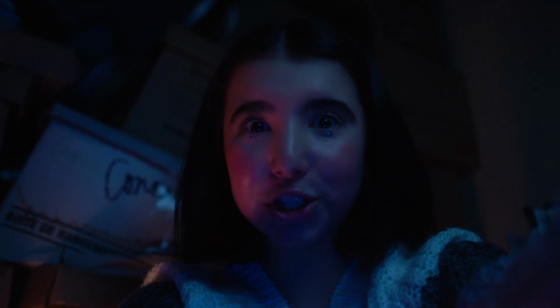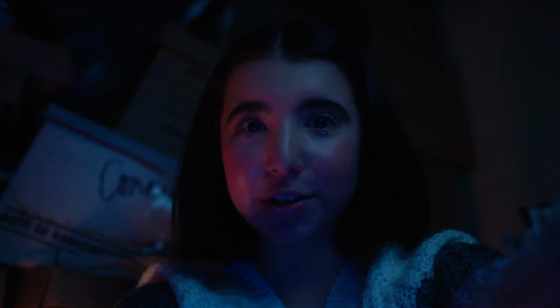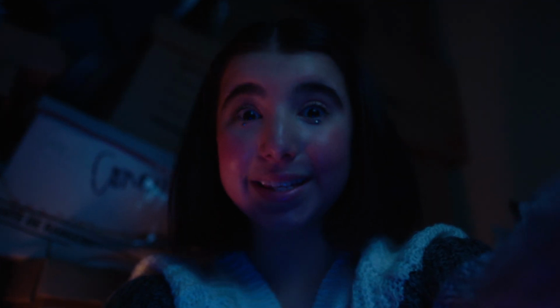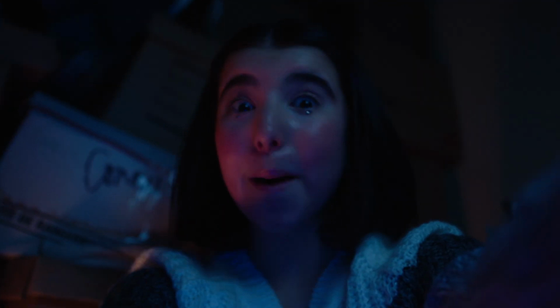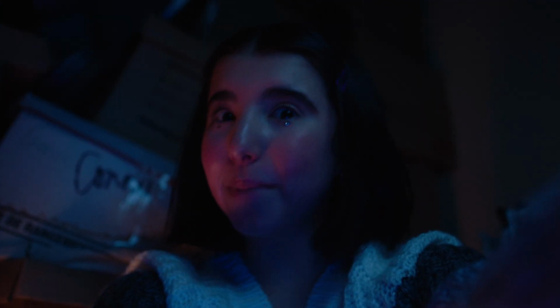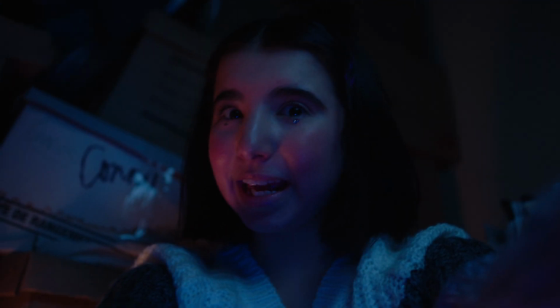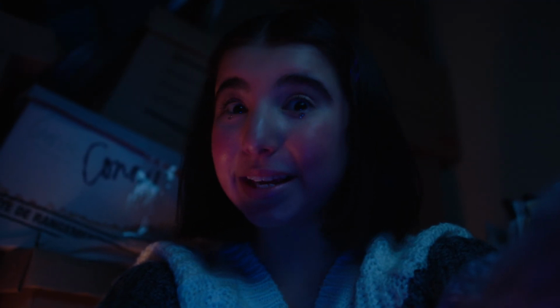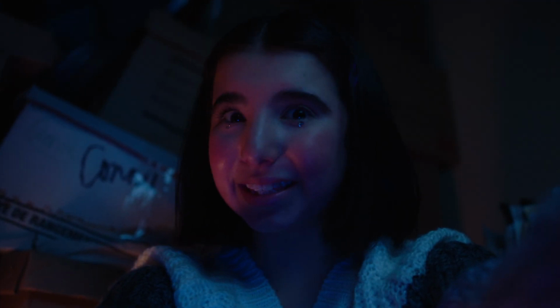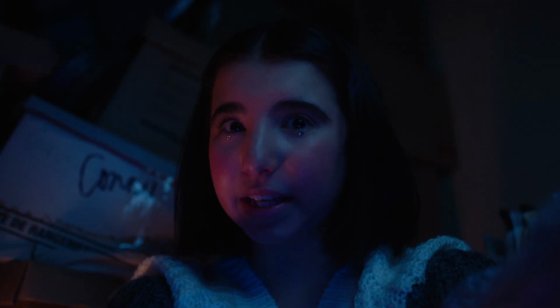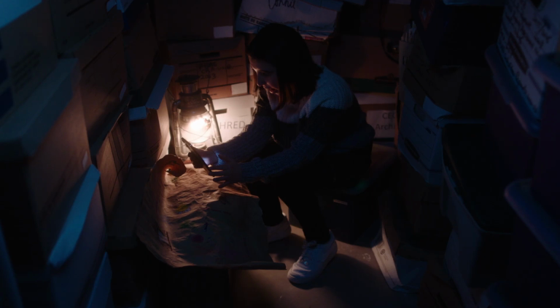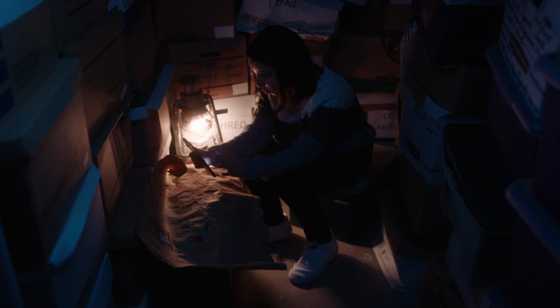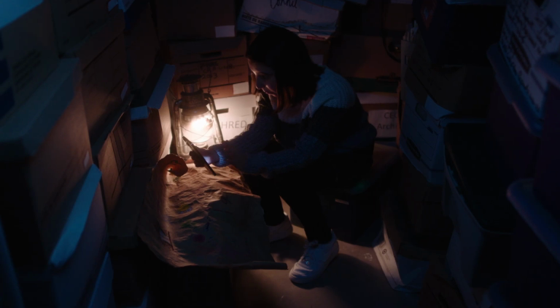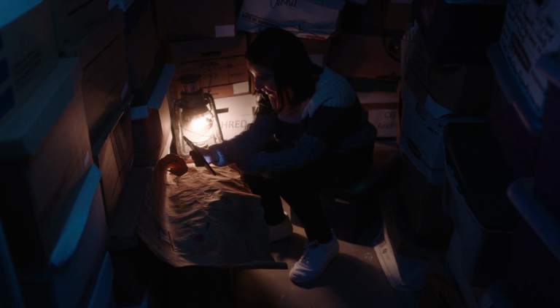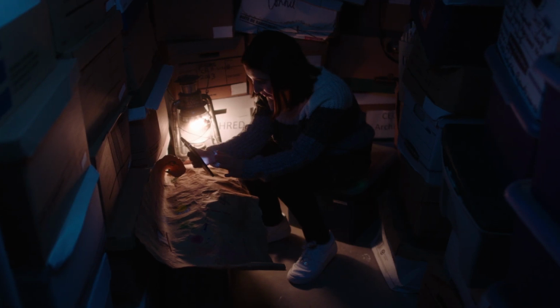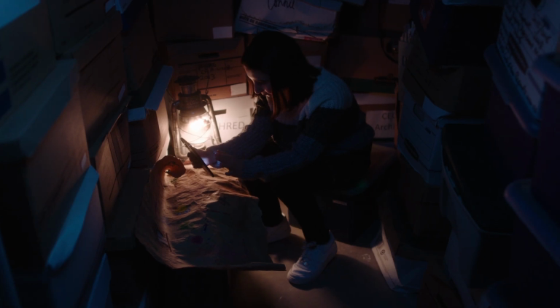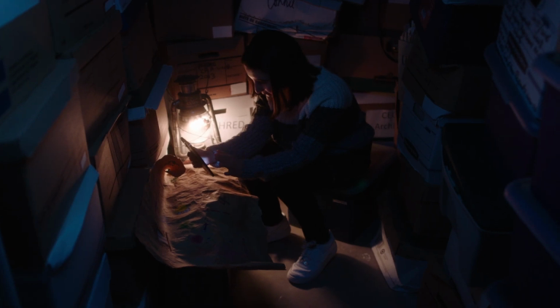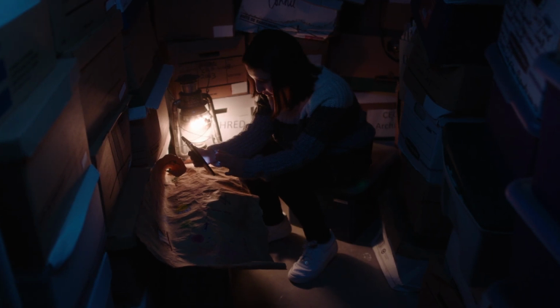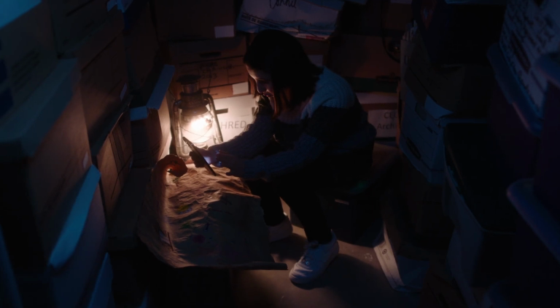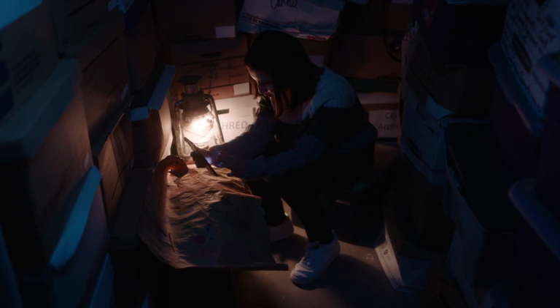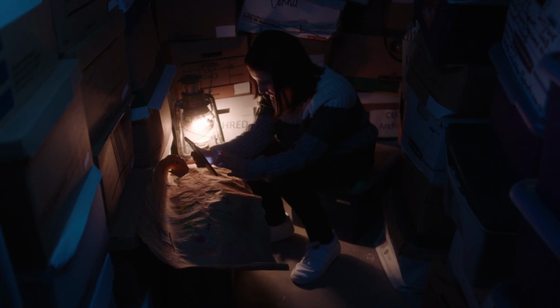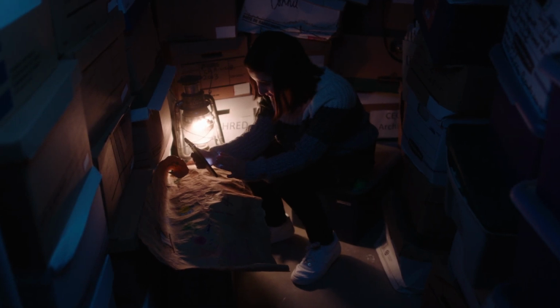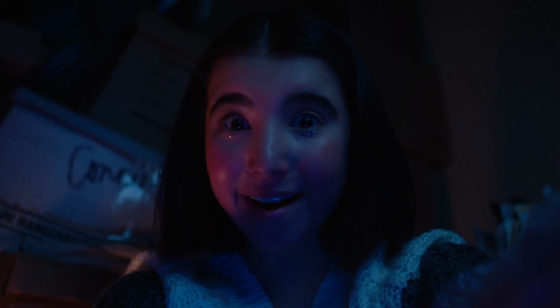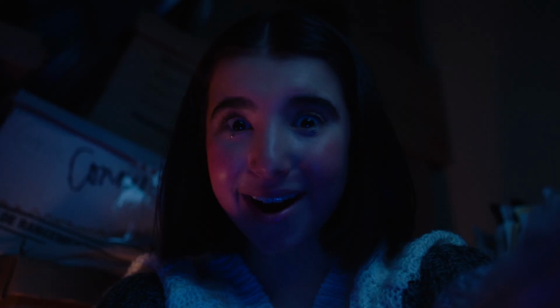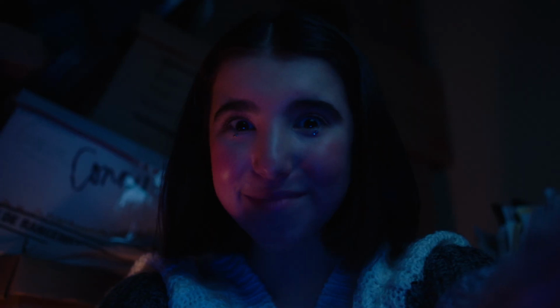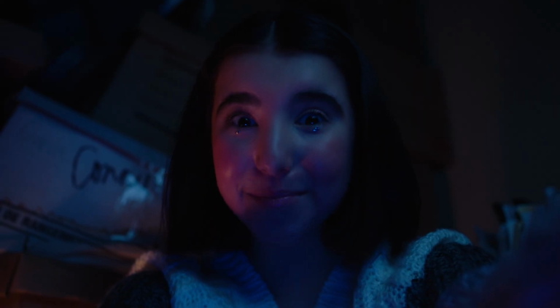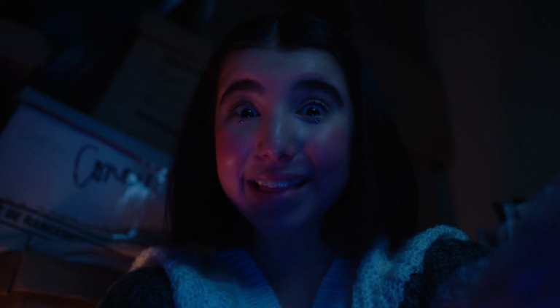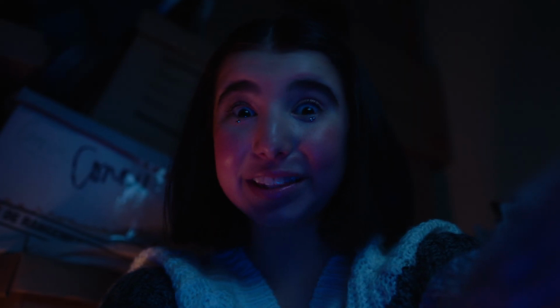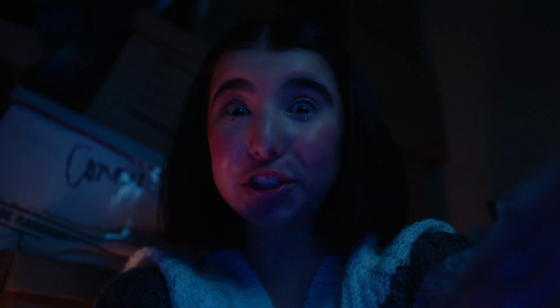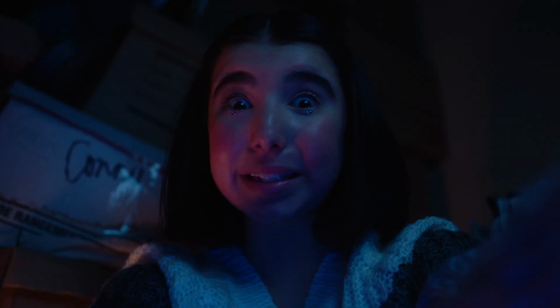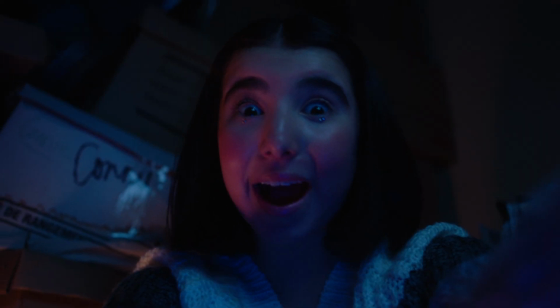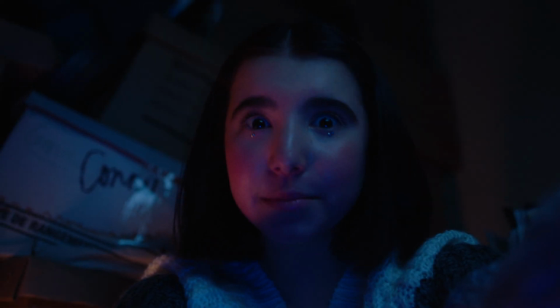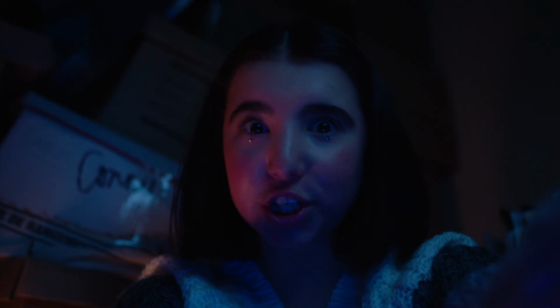Solutioneers, my name is Lily, and you won't believe what I found in the school's archives — a map that leads to a time machine.